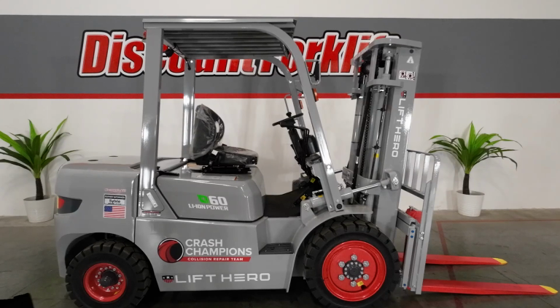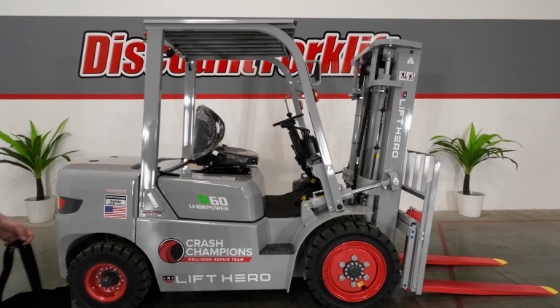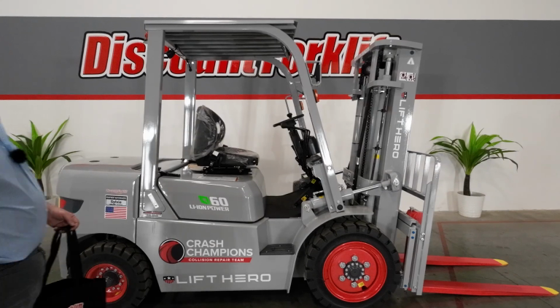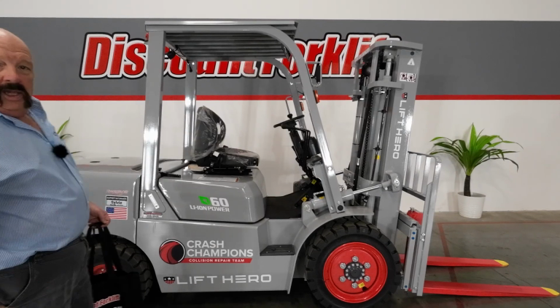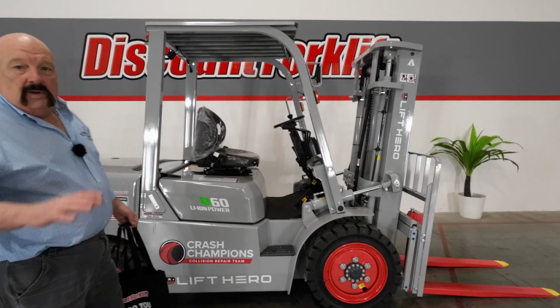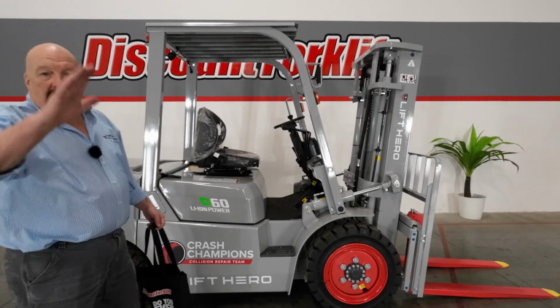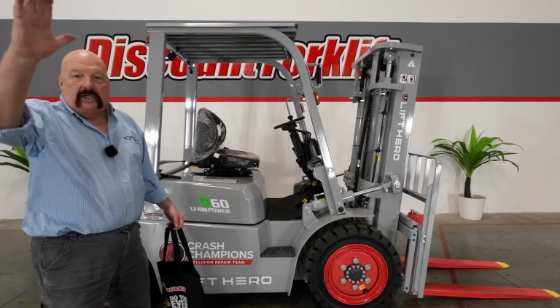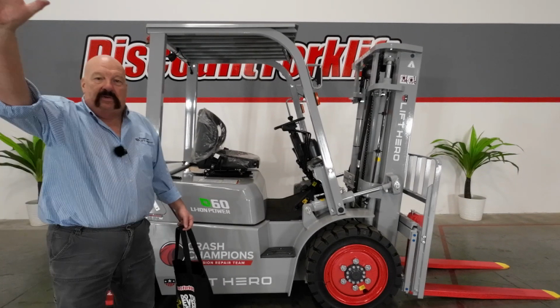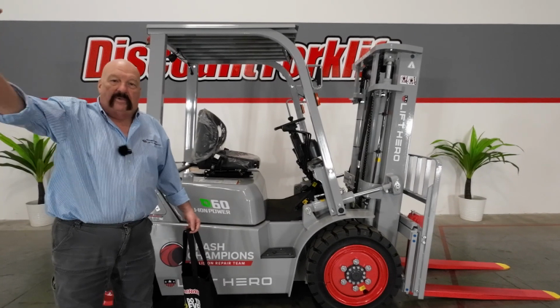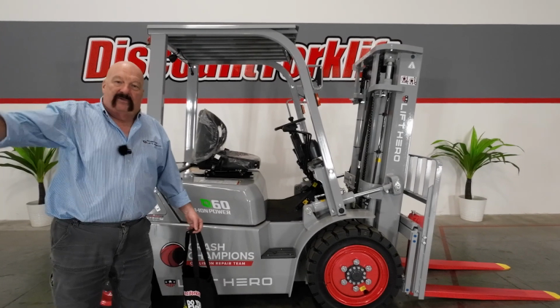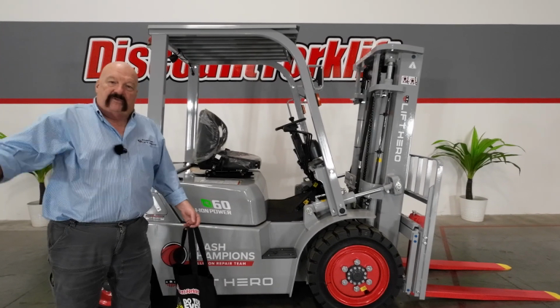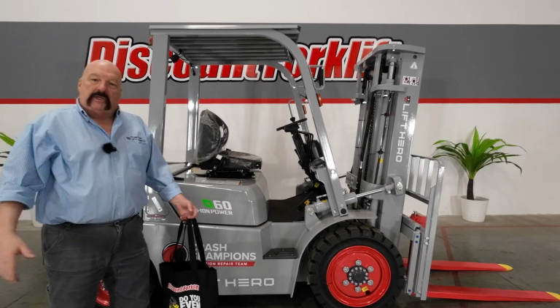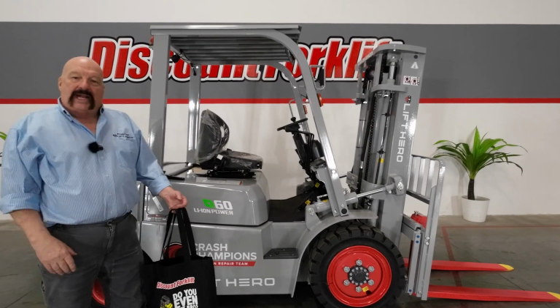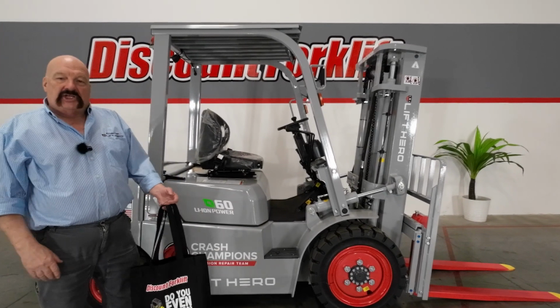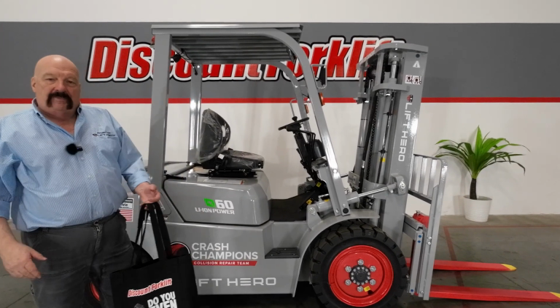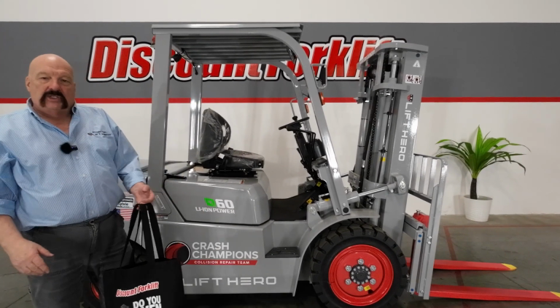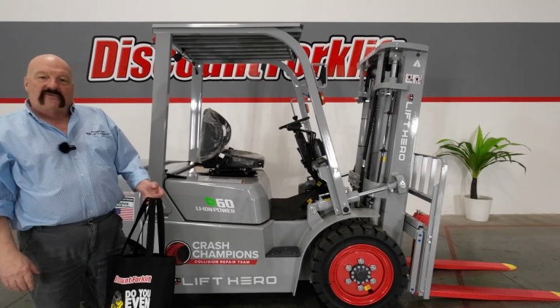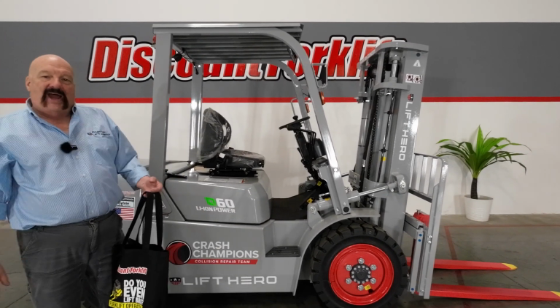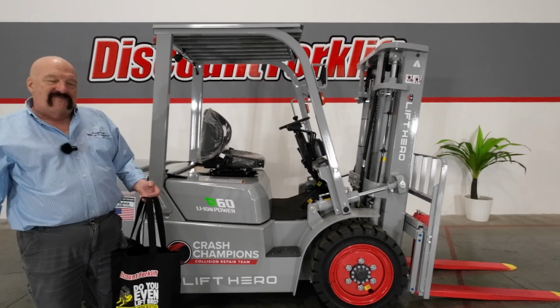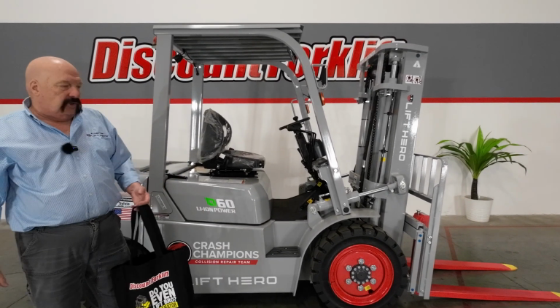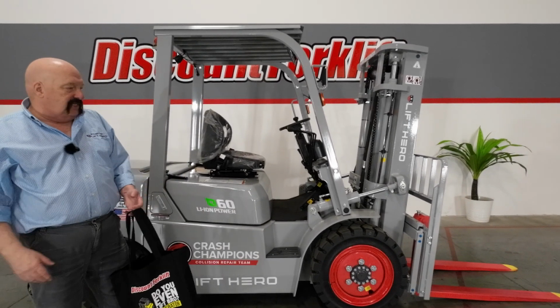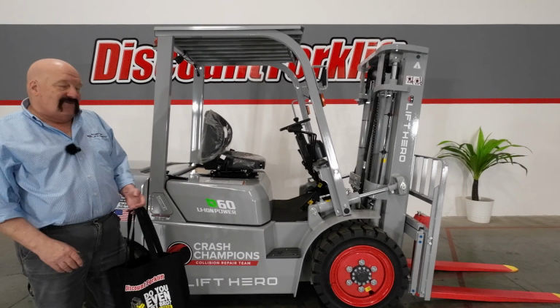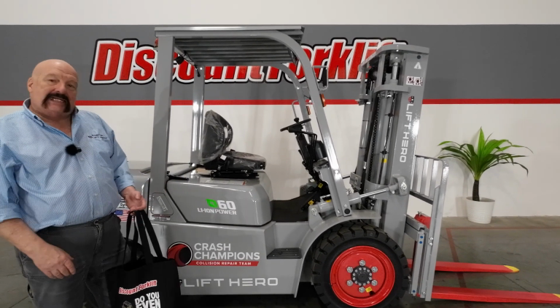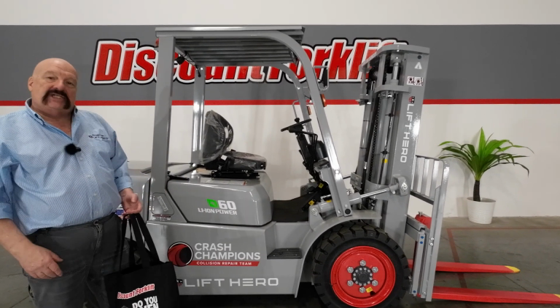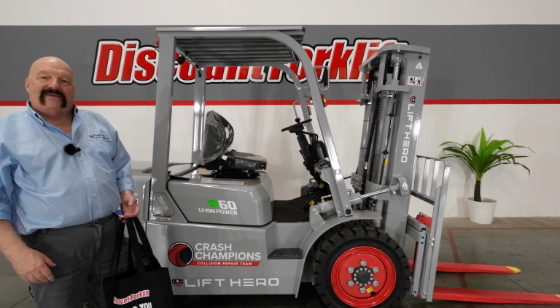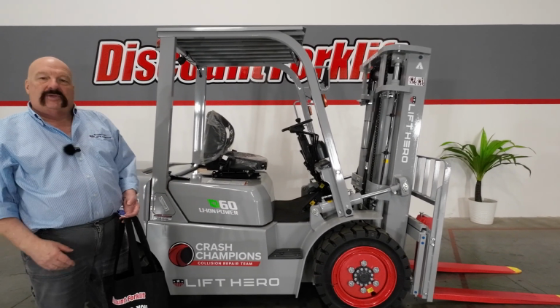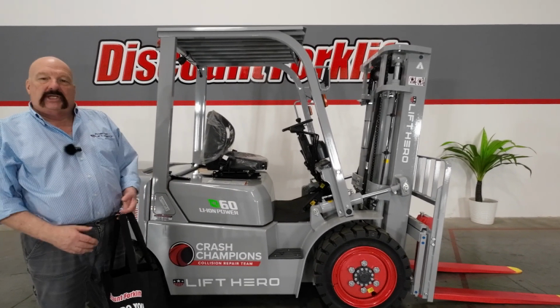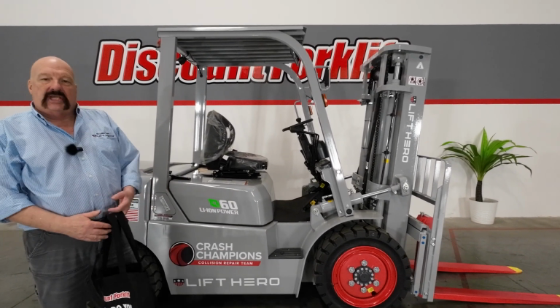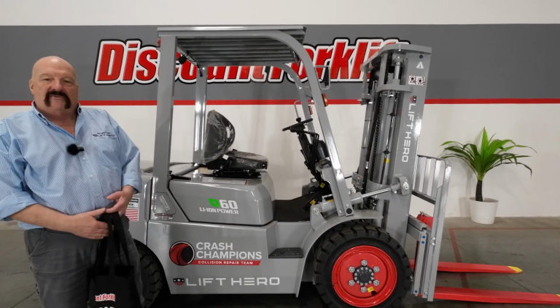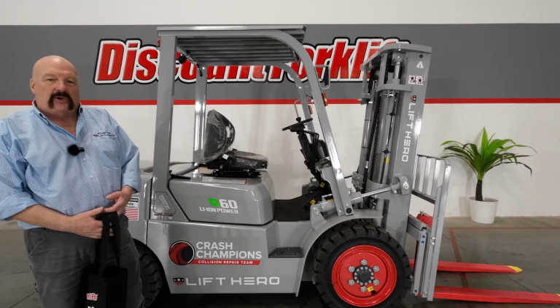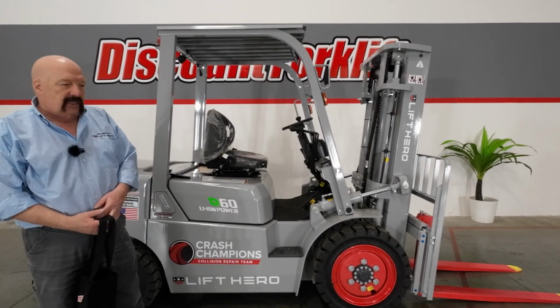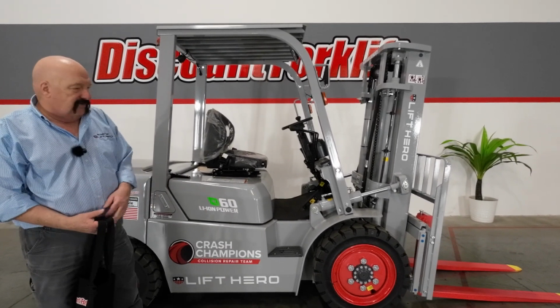Hello all the good people of Crash Champions 0547. It's David with Discount Forklift.